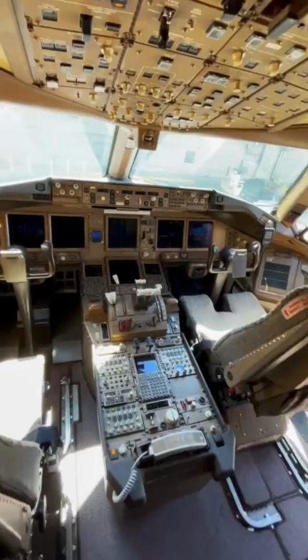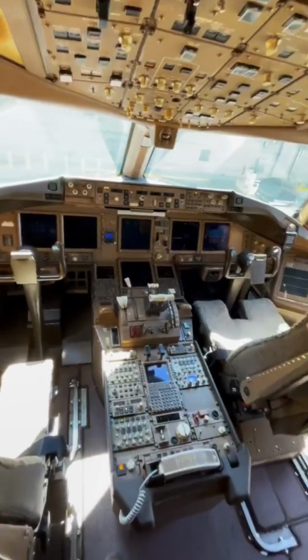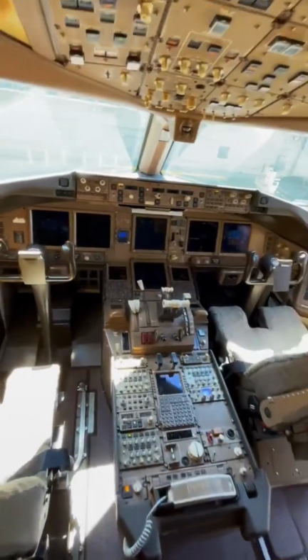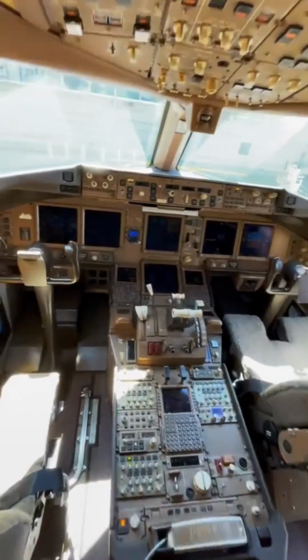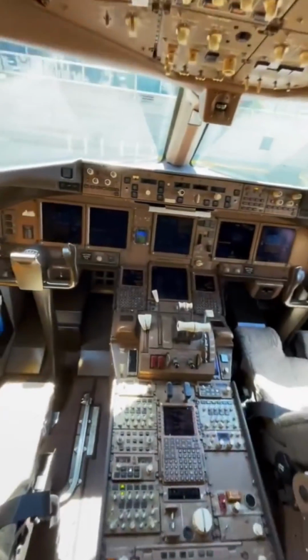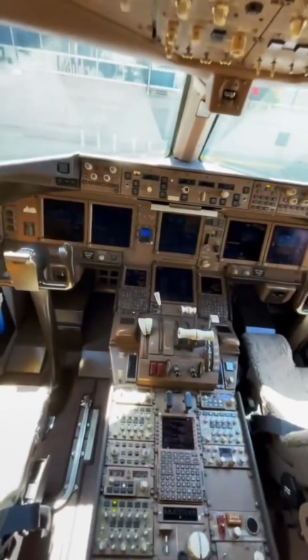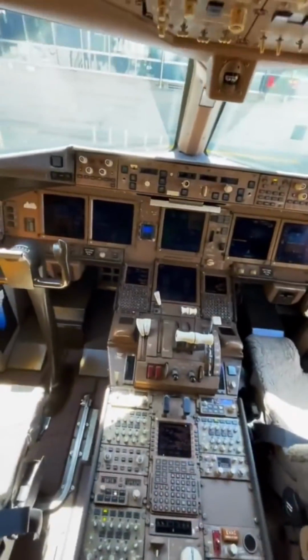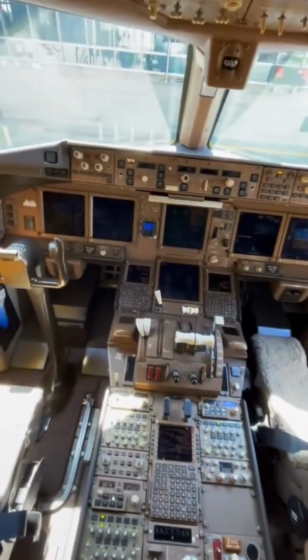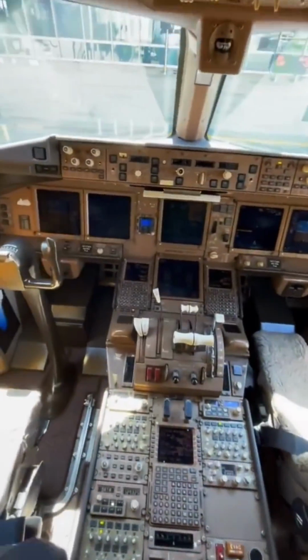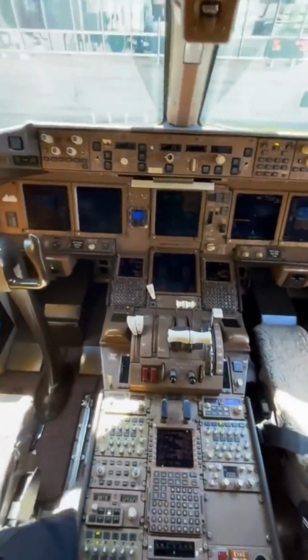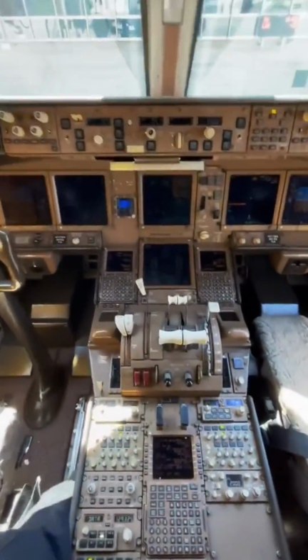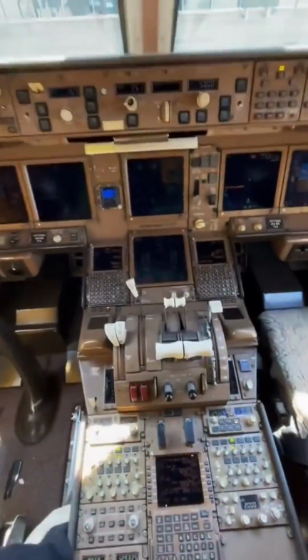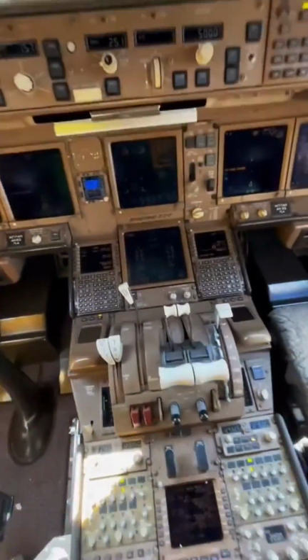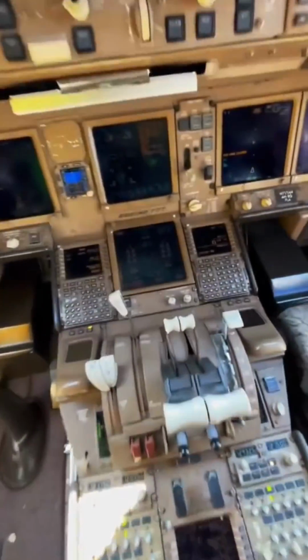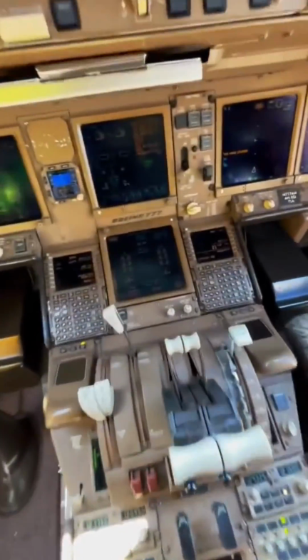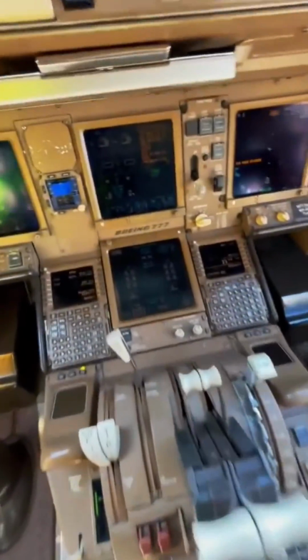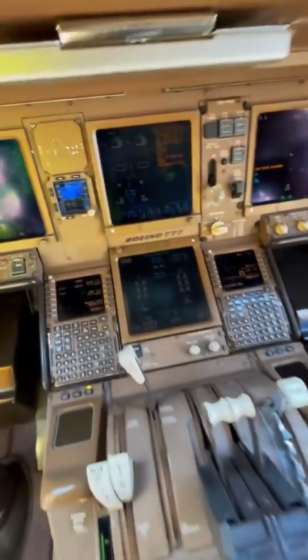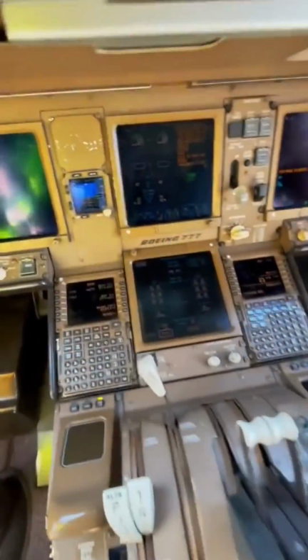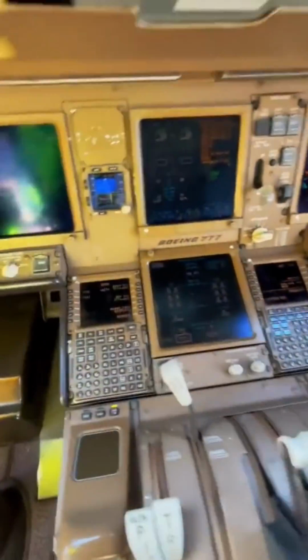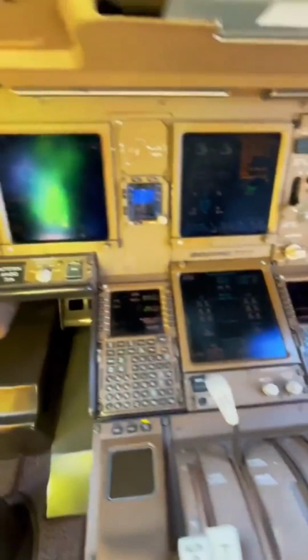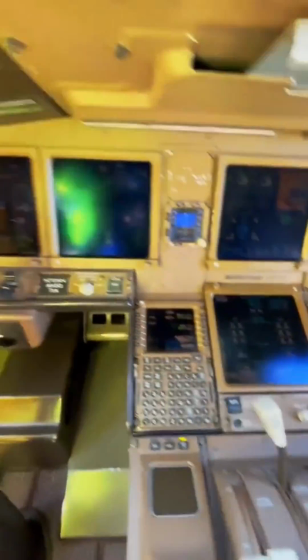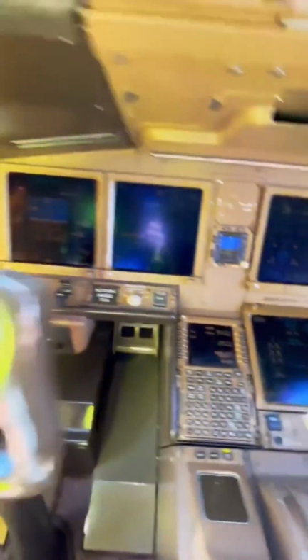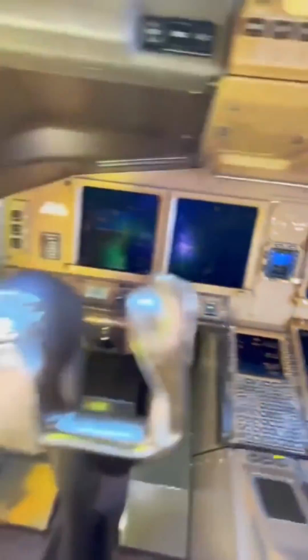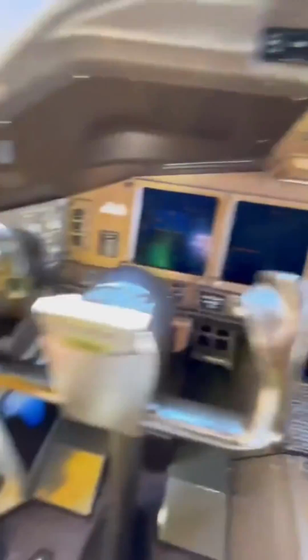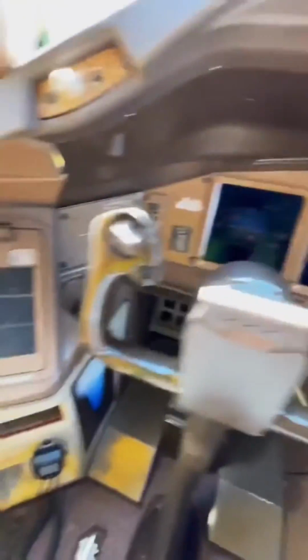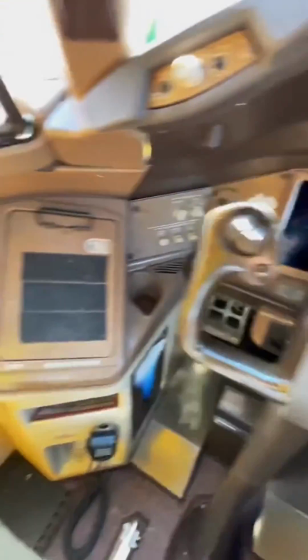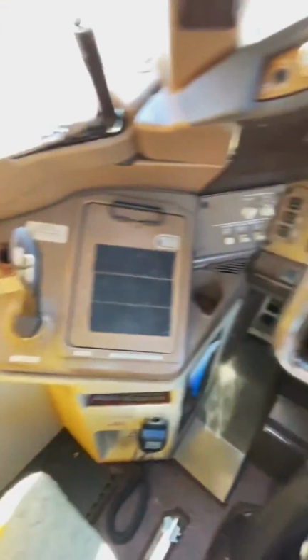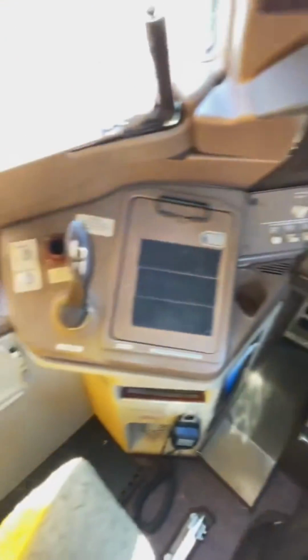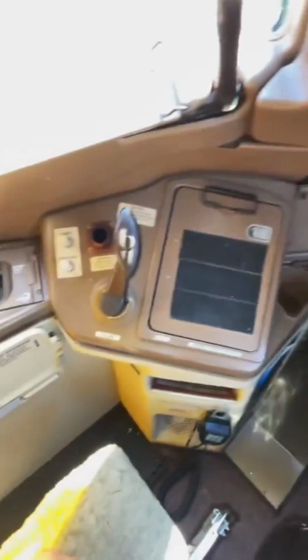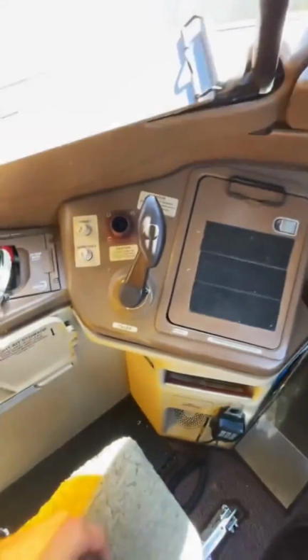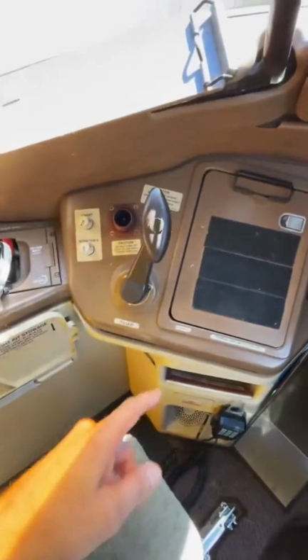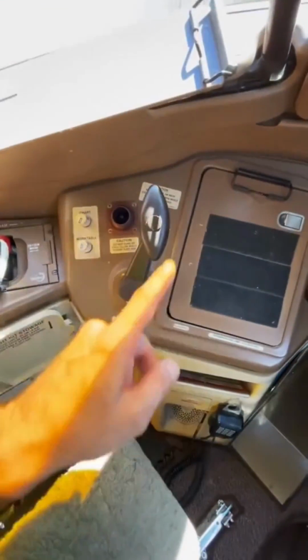Hey guys, welcome to the Boeing 777-300ER. Today I want to talk about the steering system.